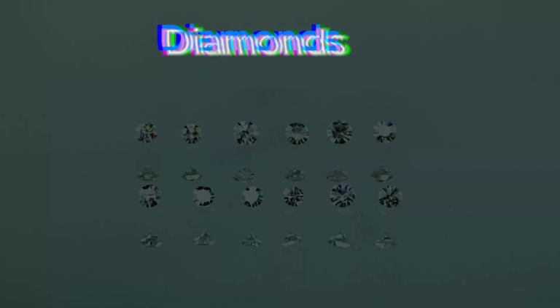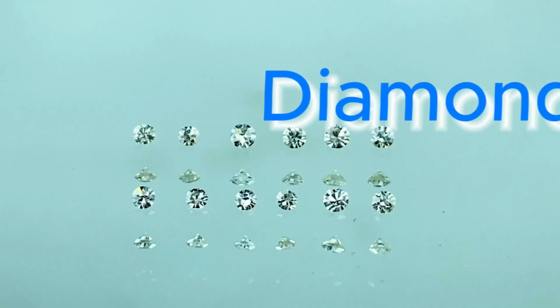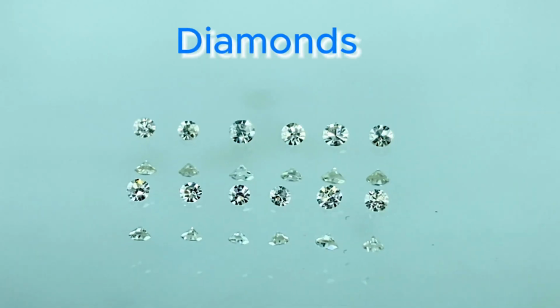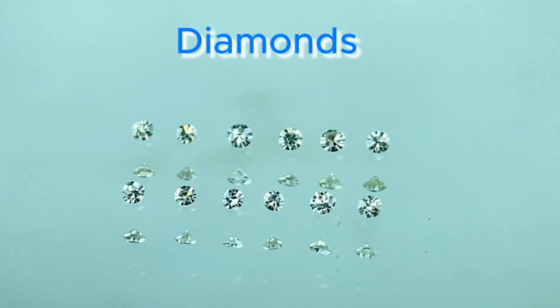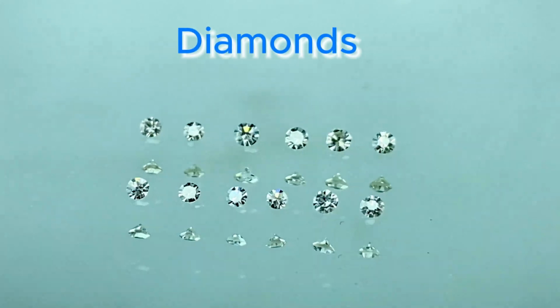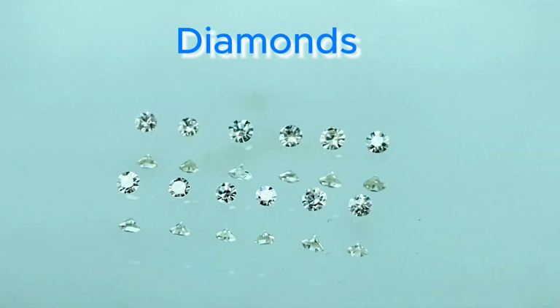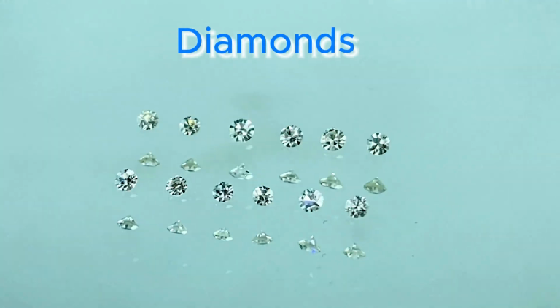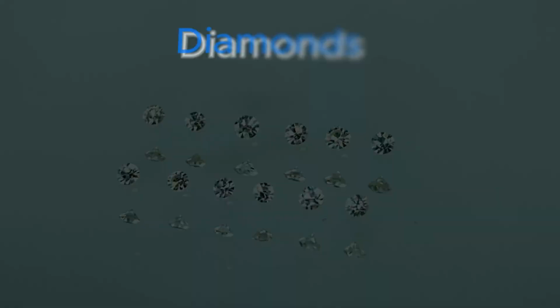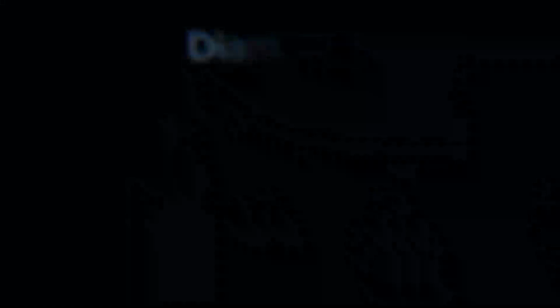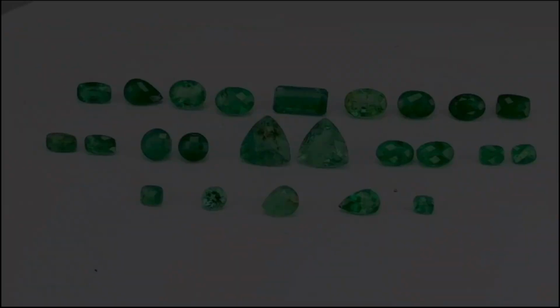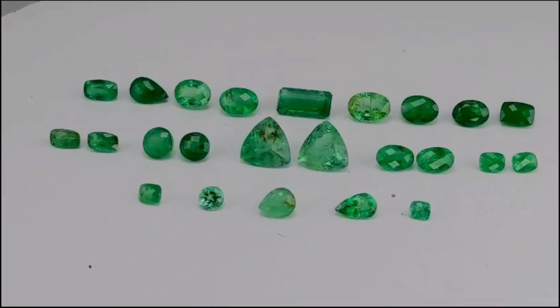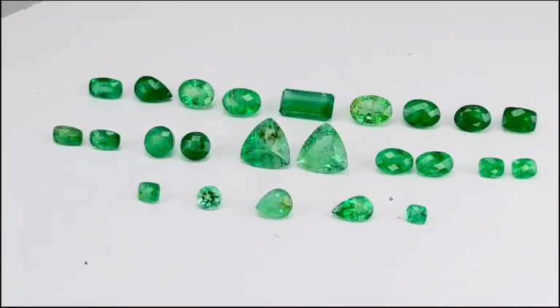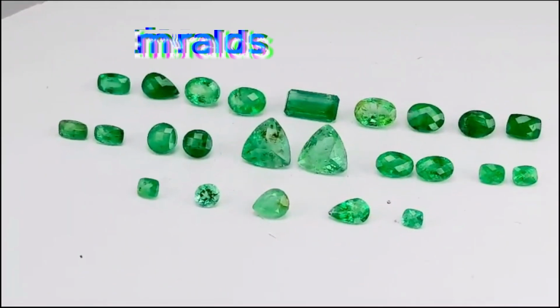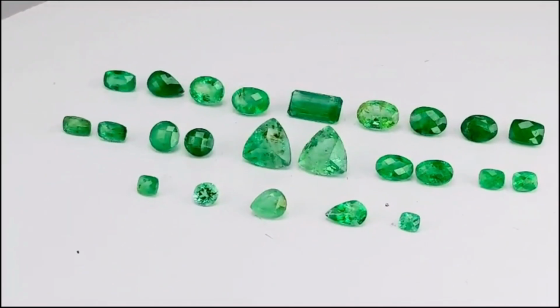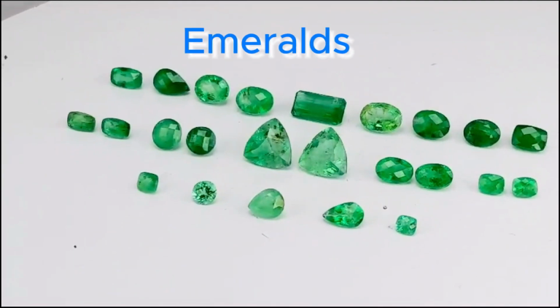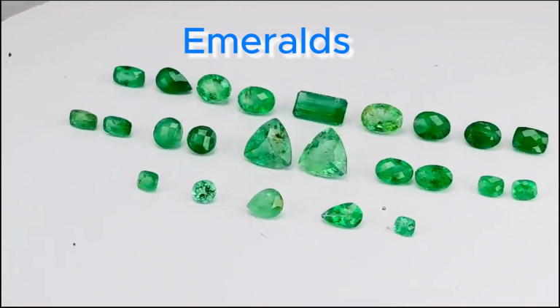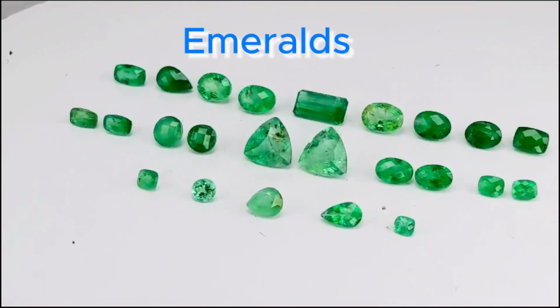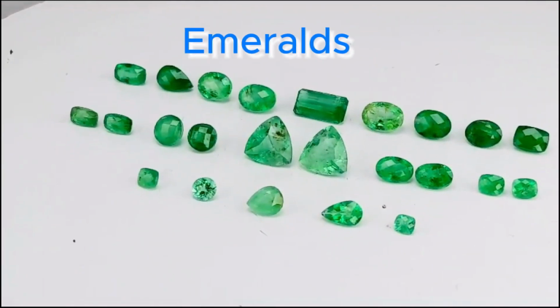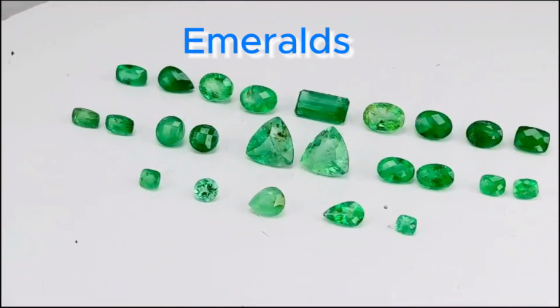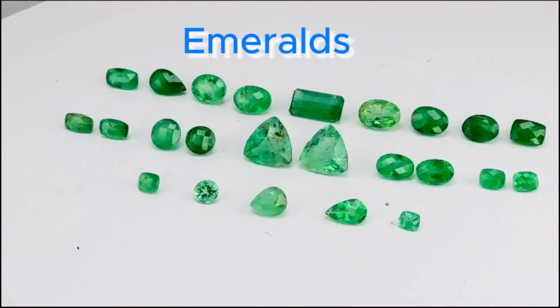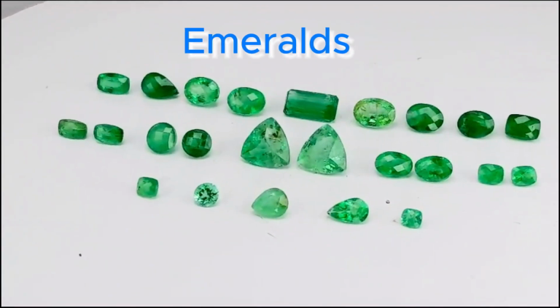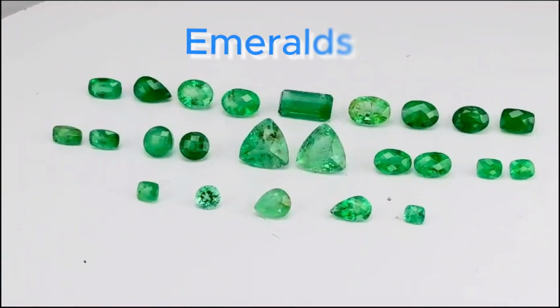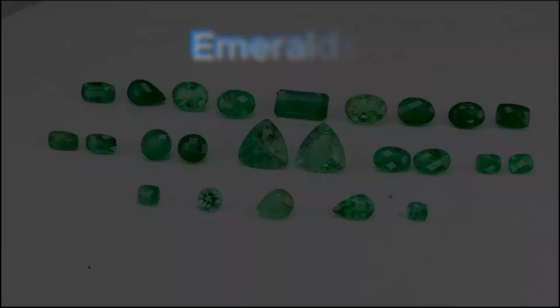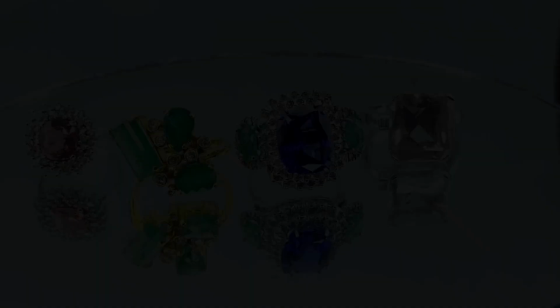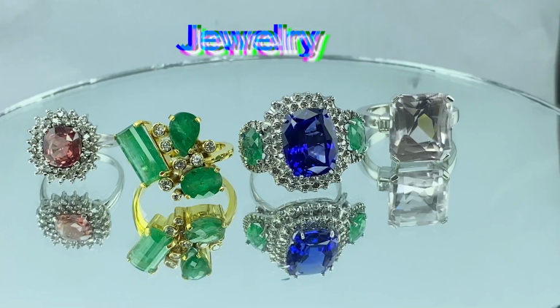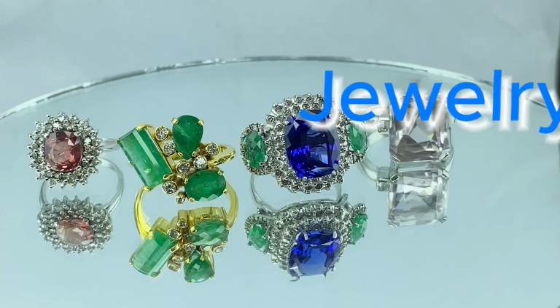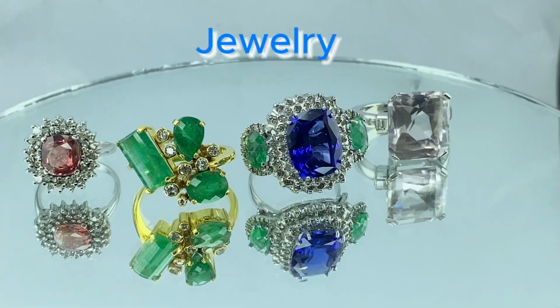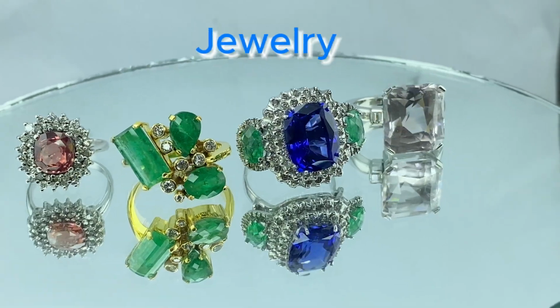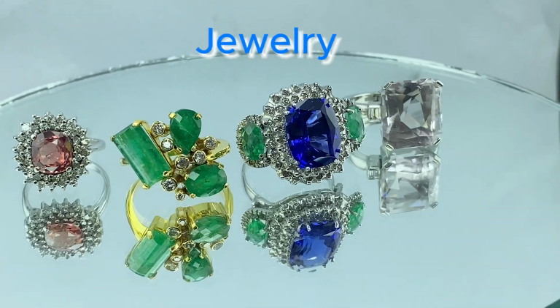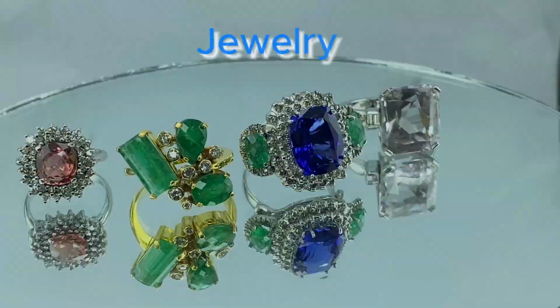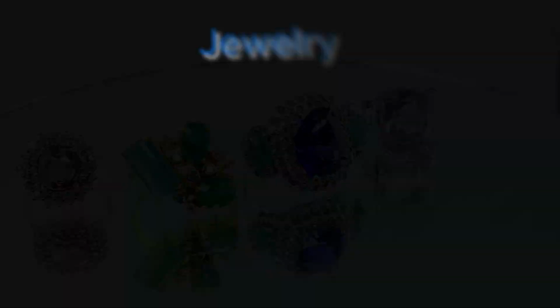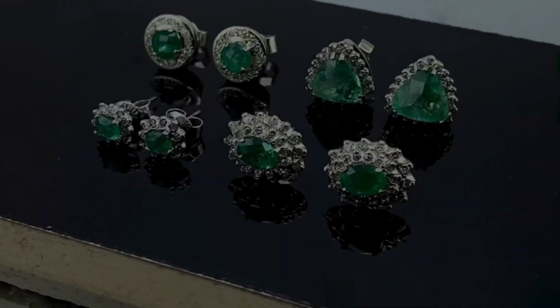Keep watching to see how these diamonds and emeralds looked before cutting and how they looked after they were set in jewelry.